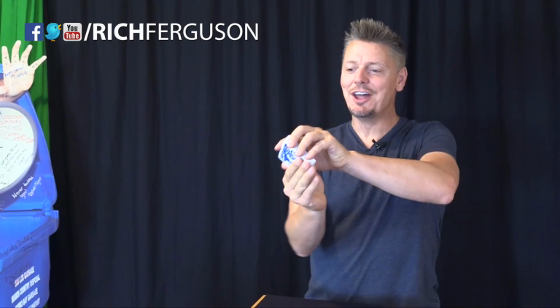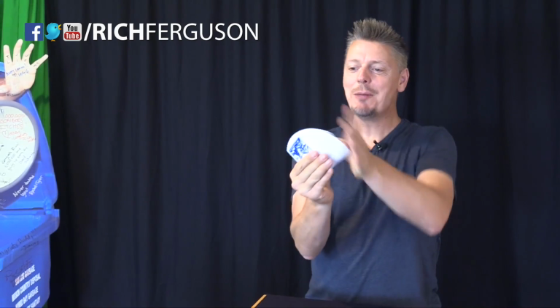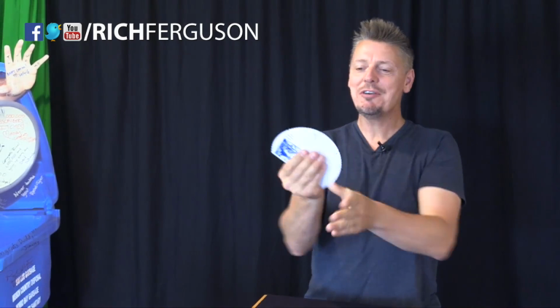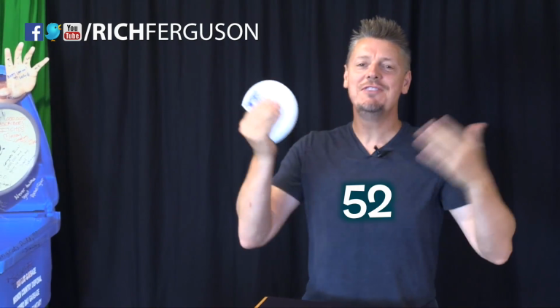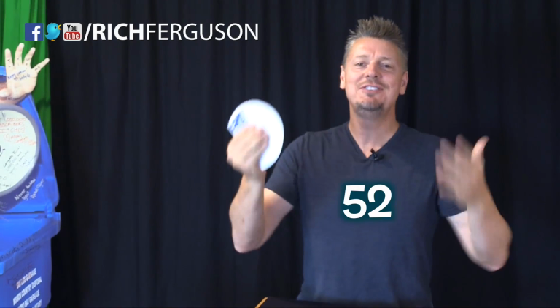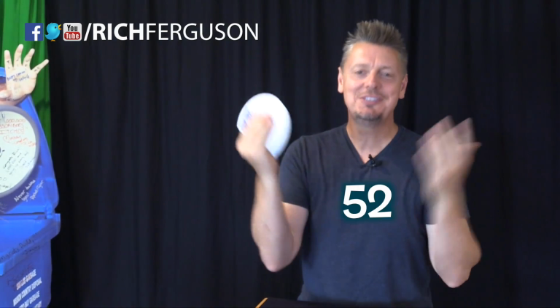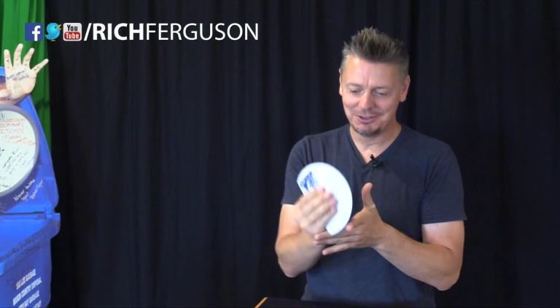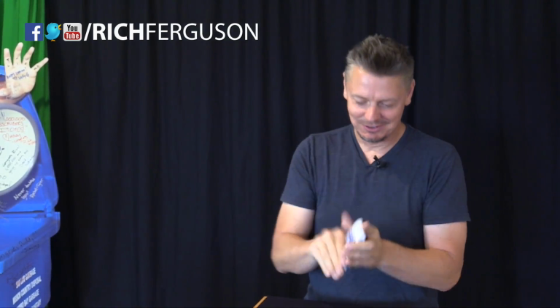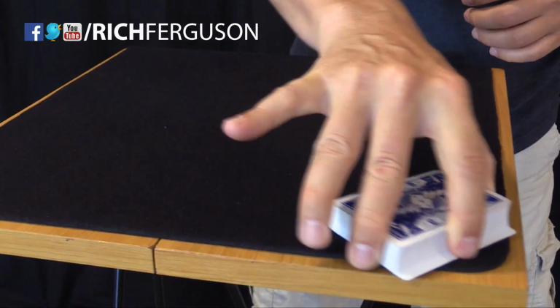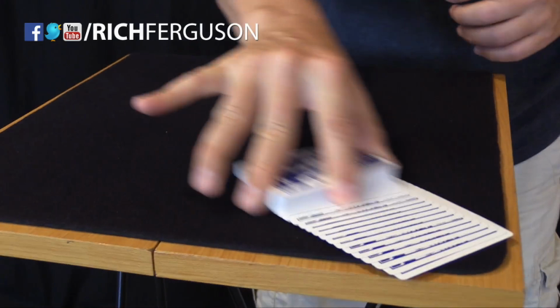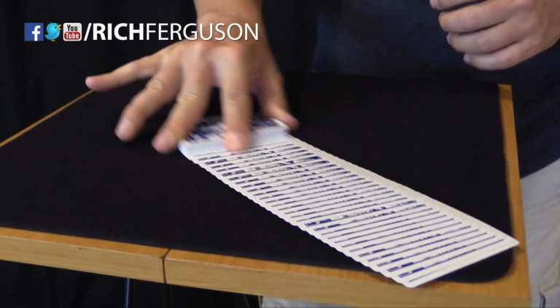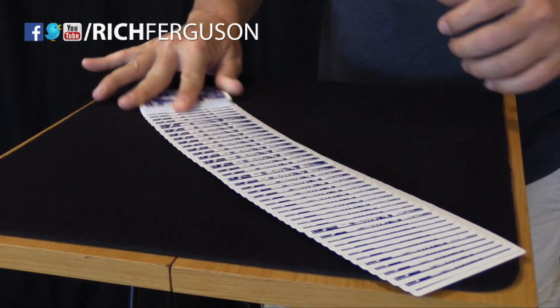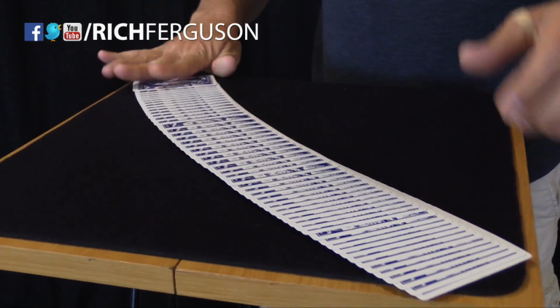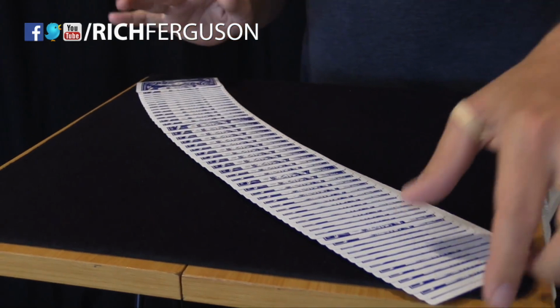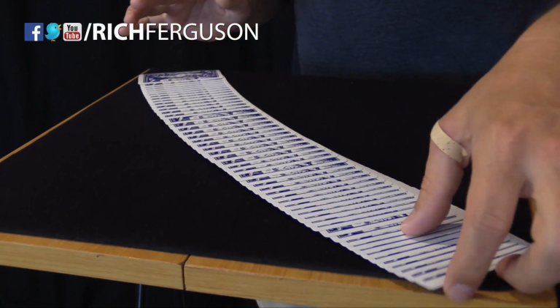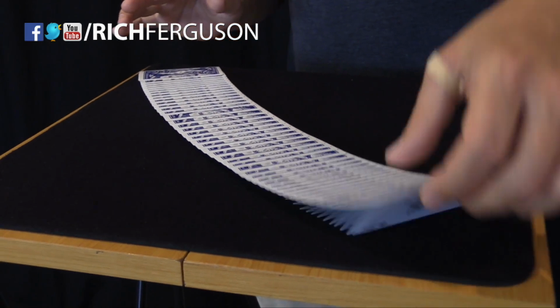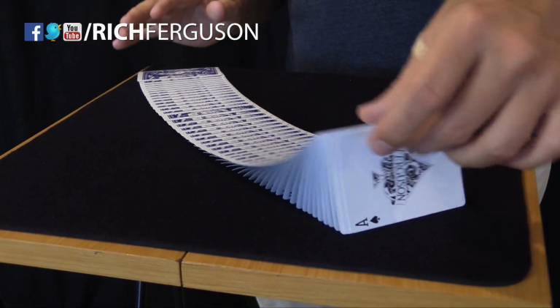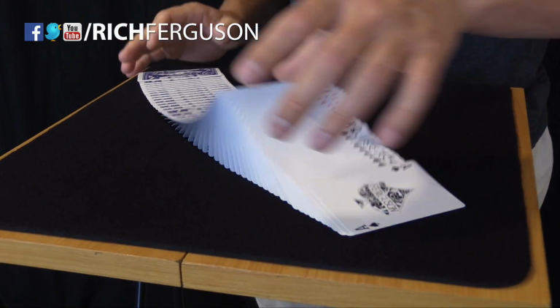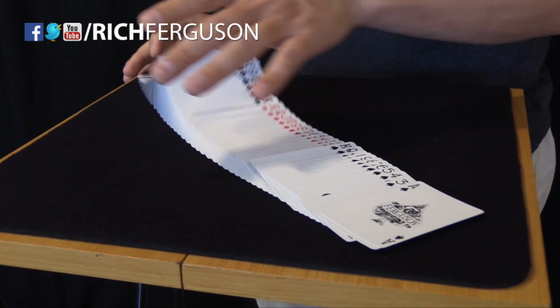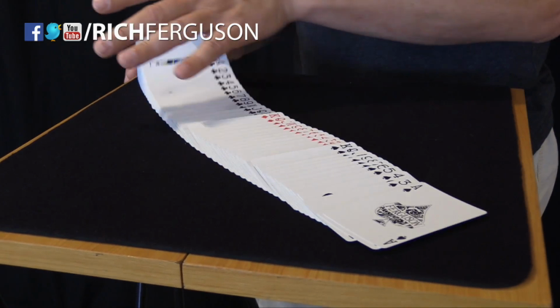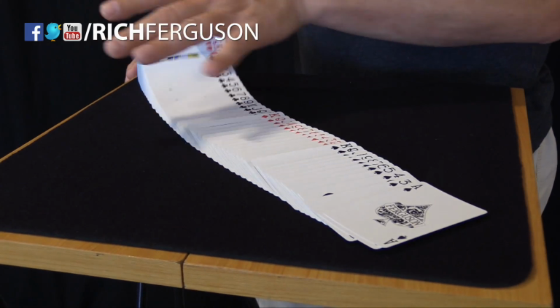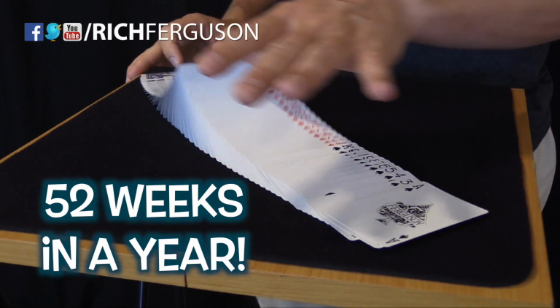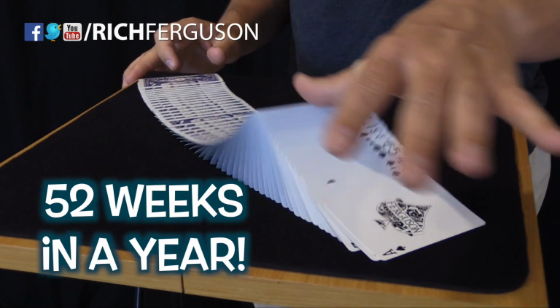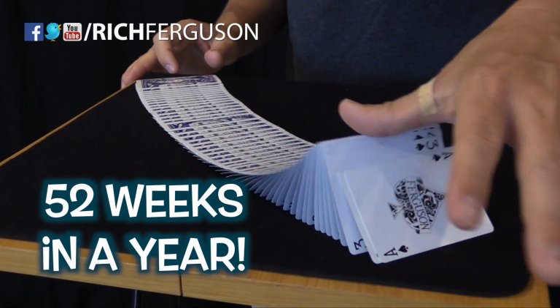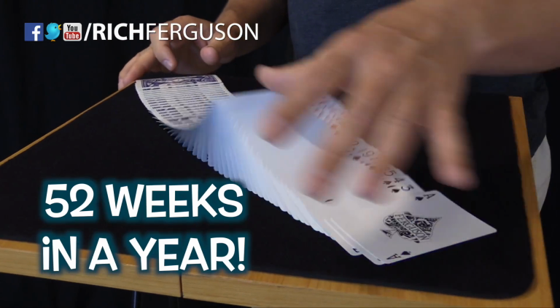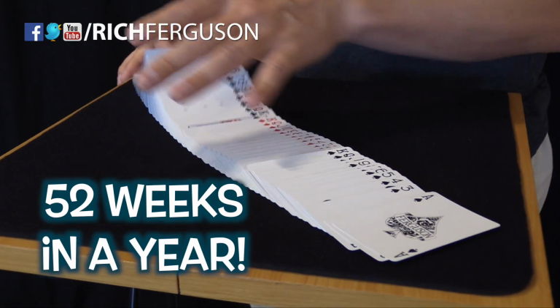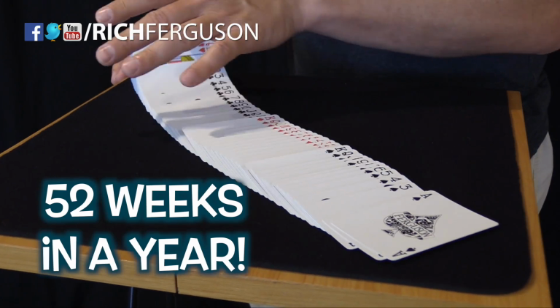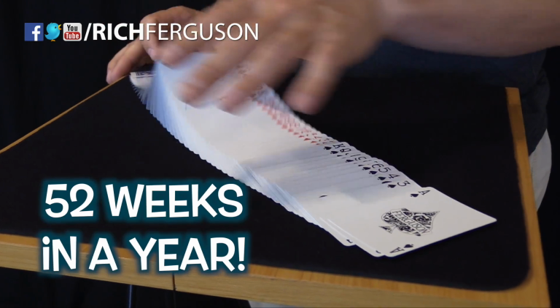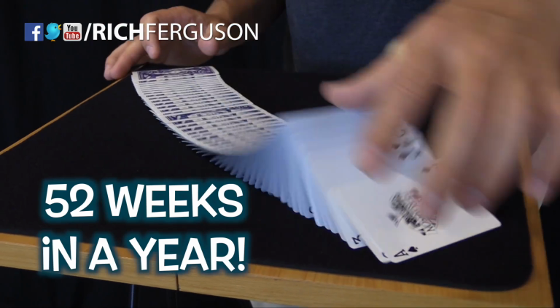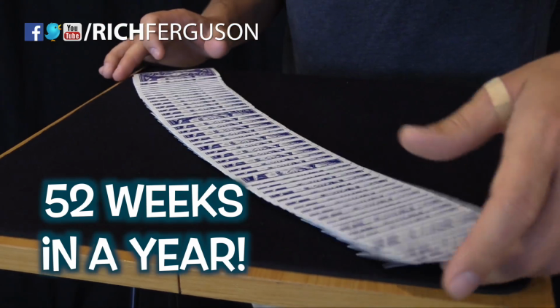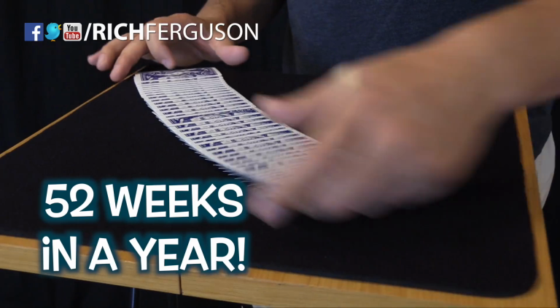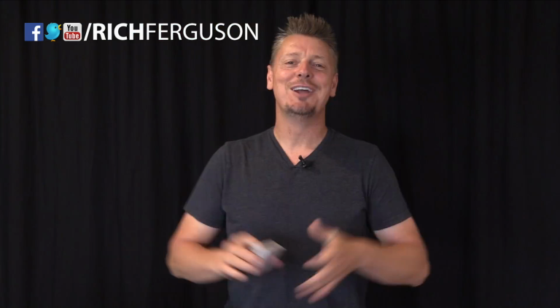The number 52 — there are 52 cards in a deck, and of course there are 52 weeks in a year.